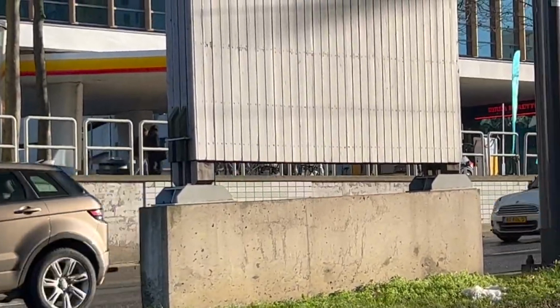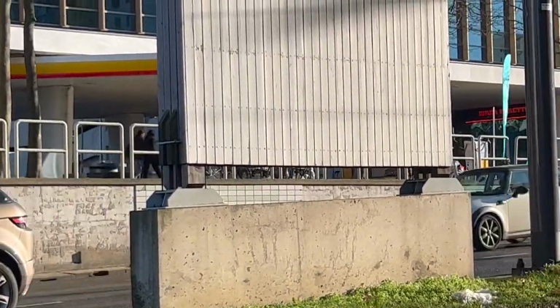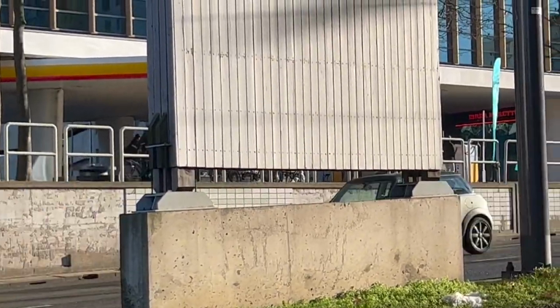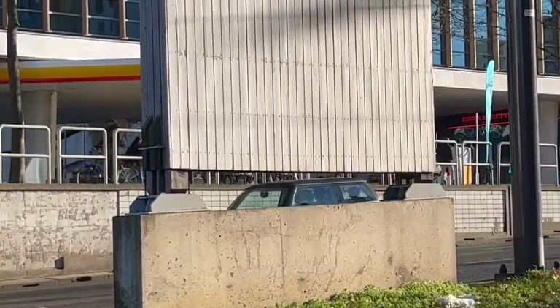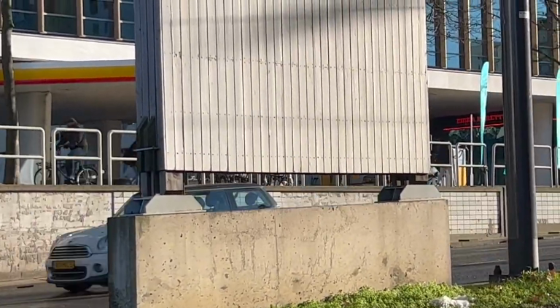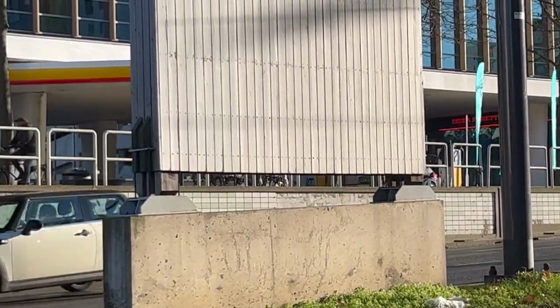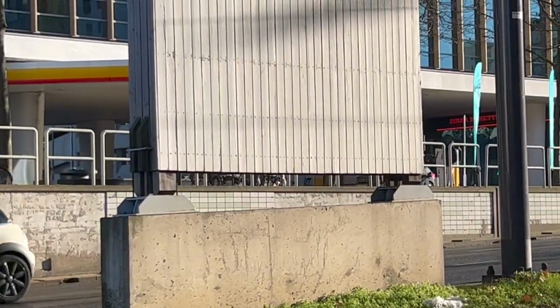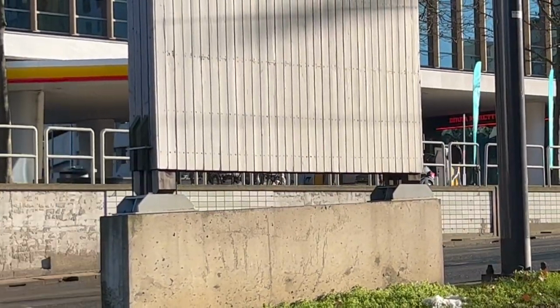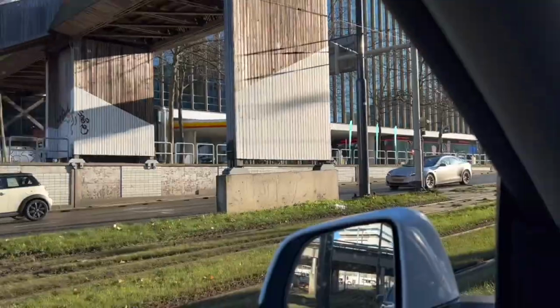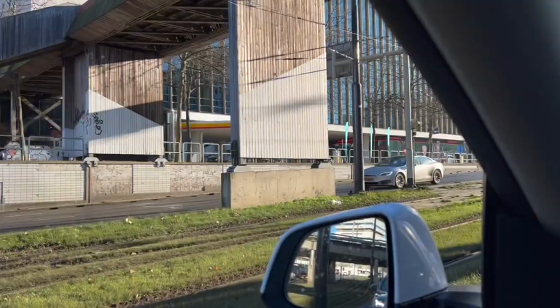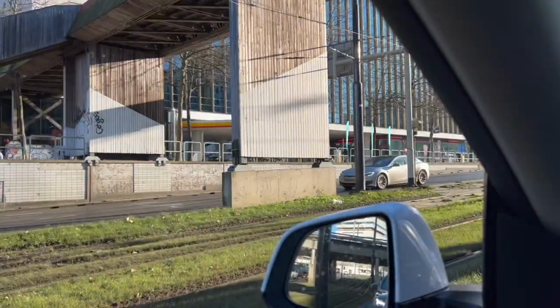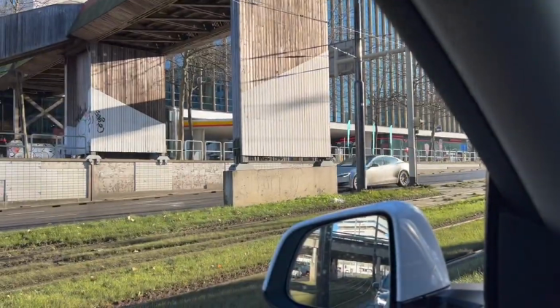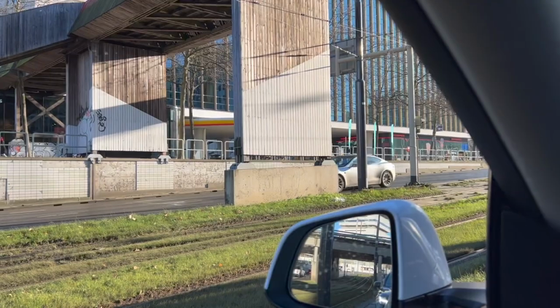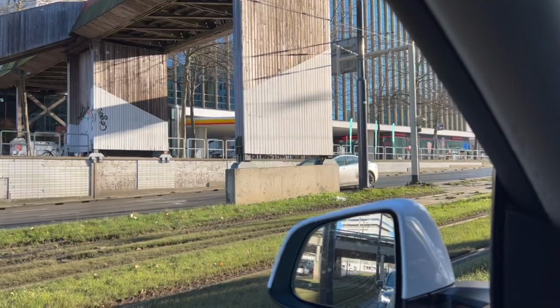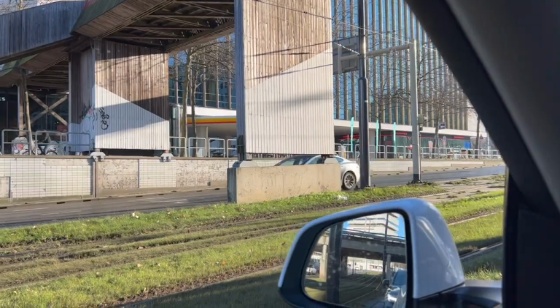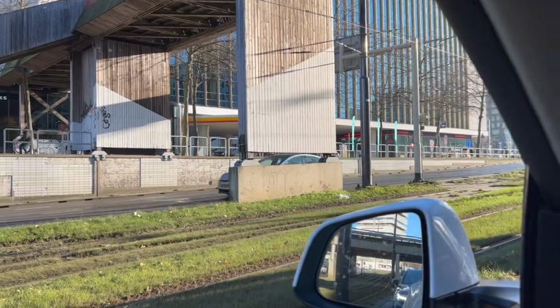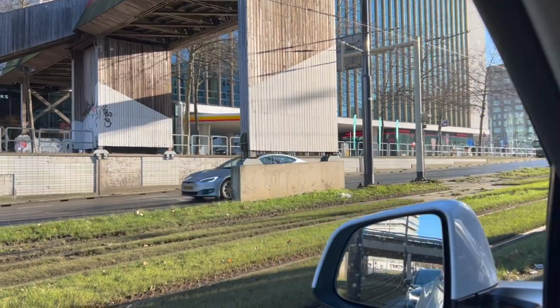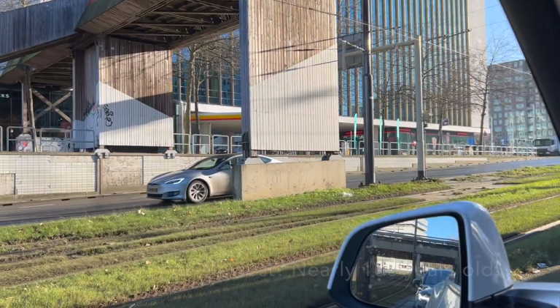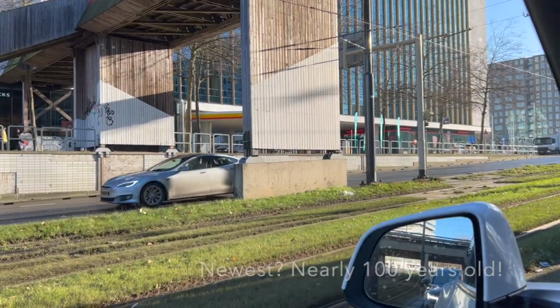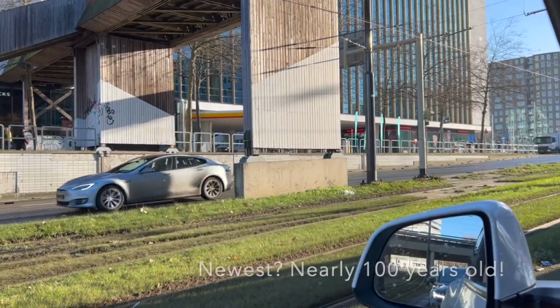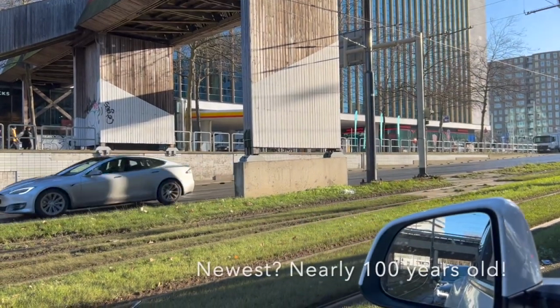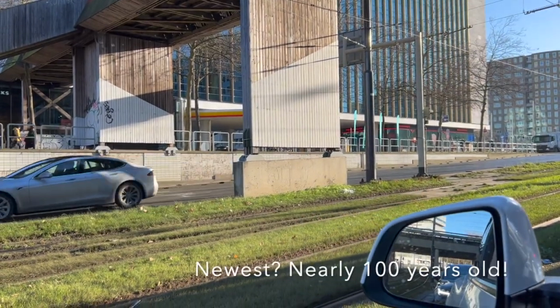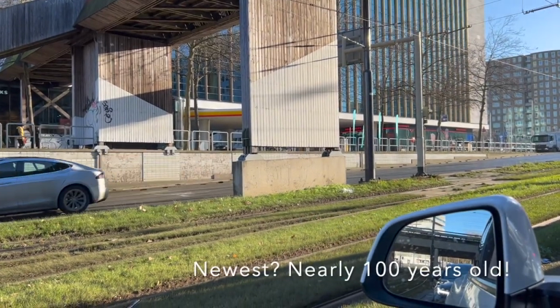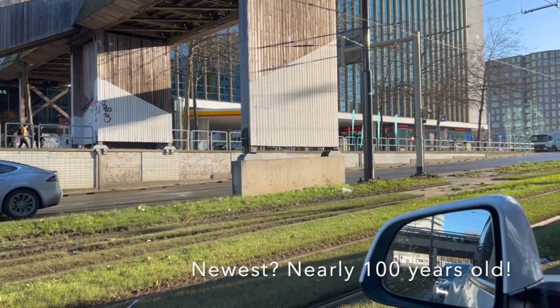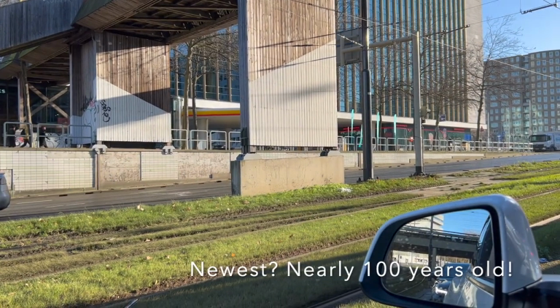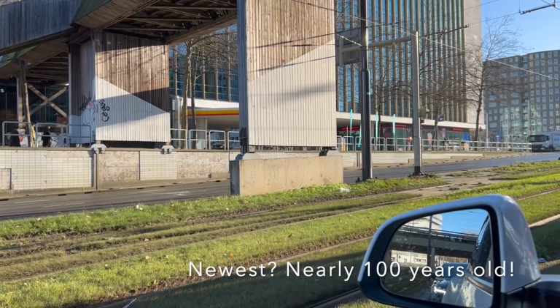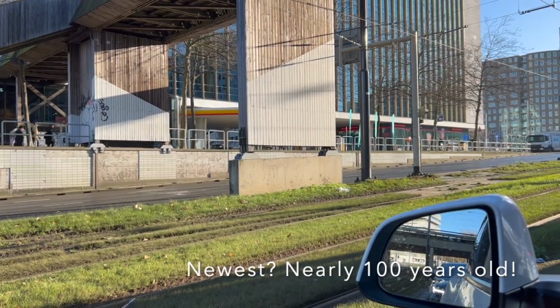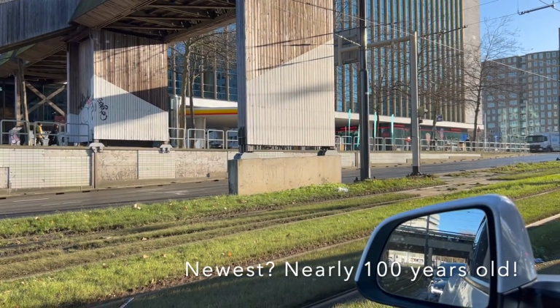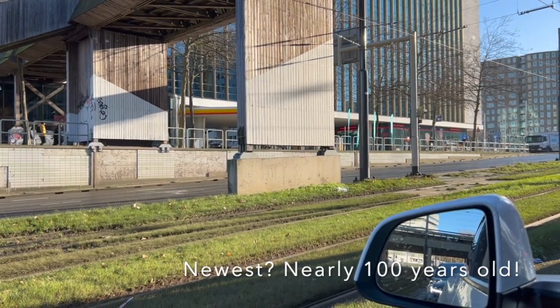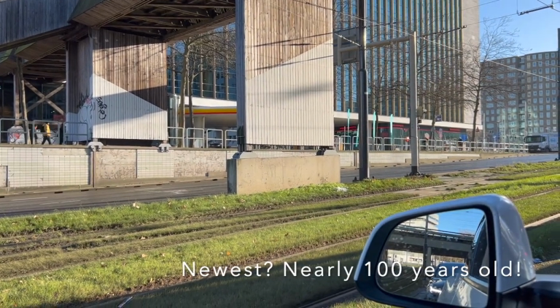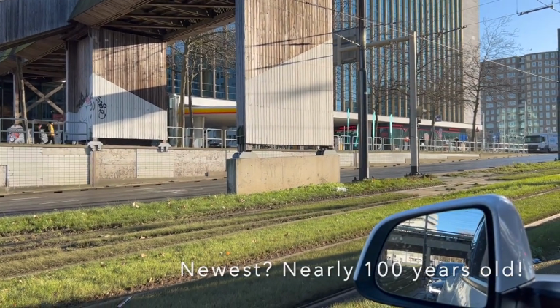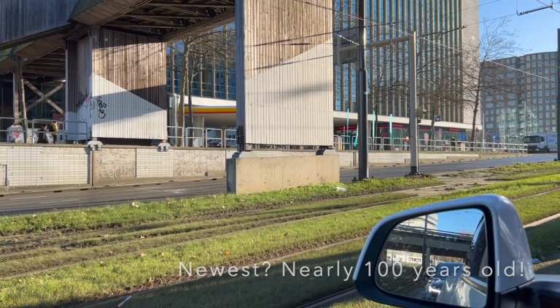Do you see what I see? The newest Shell station of Rotterdam.